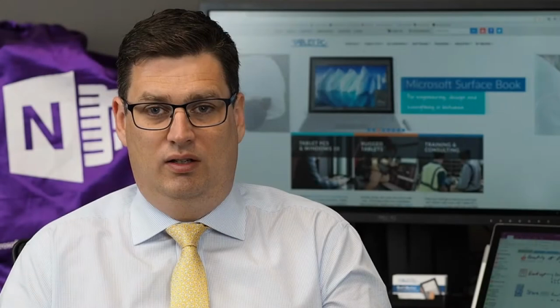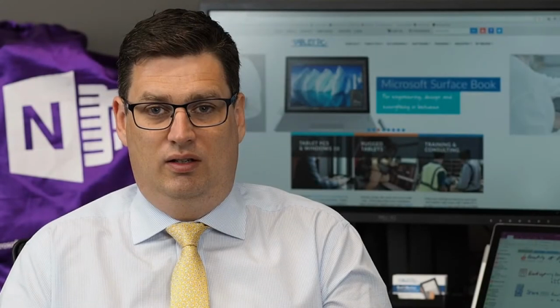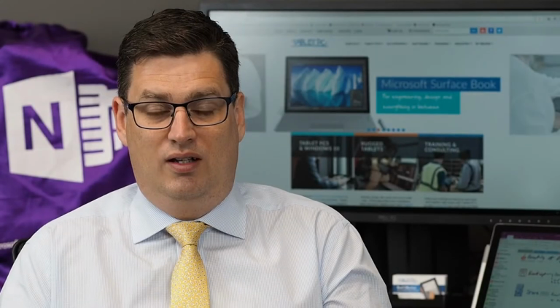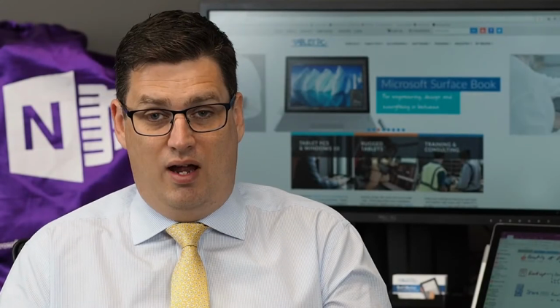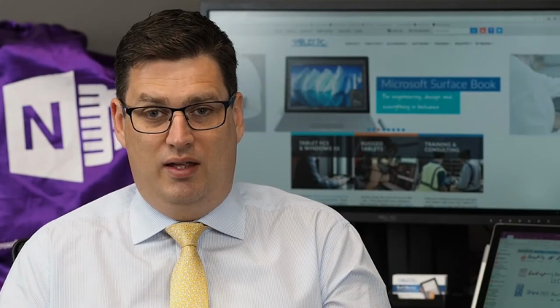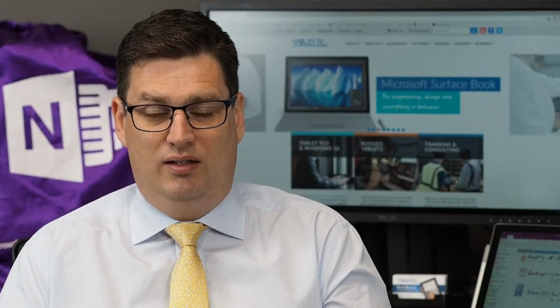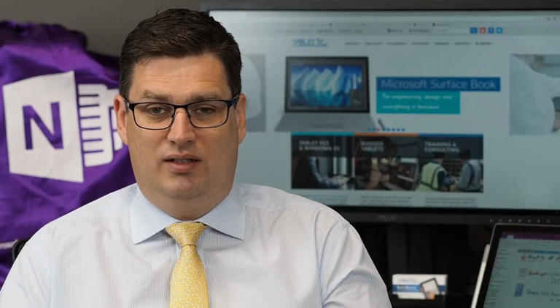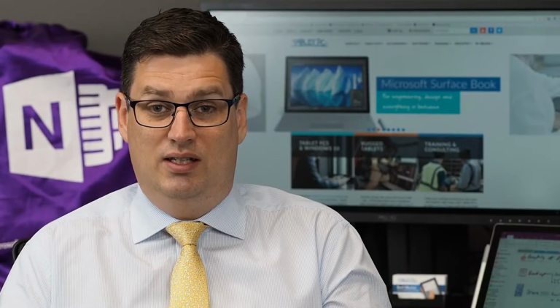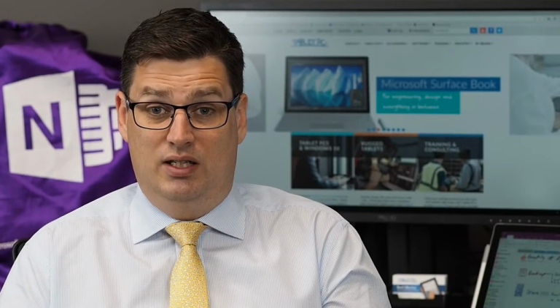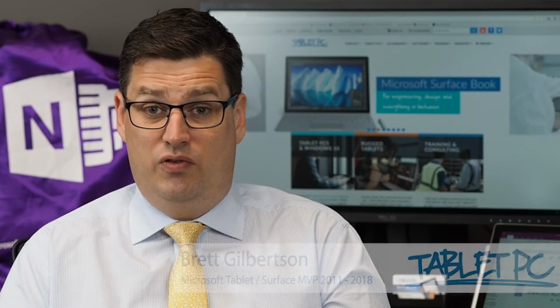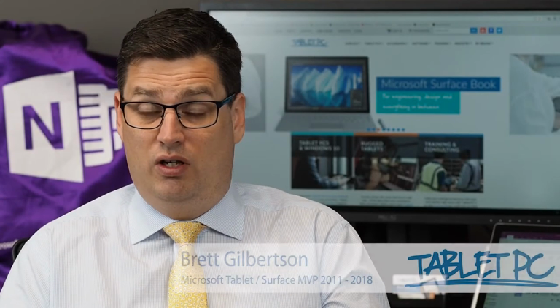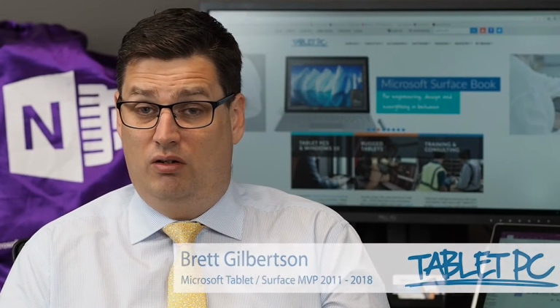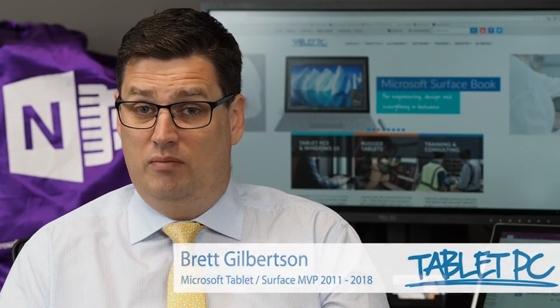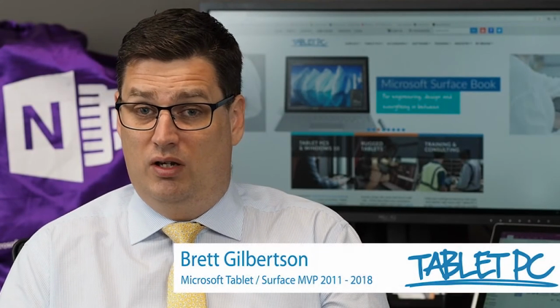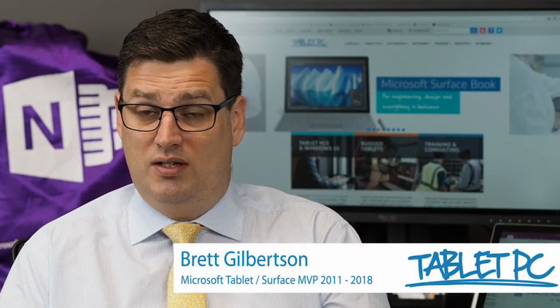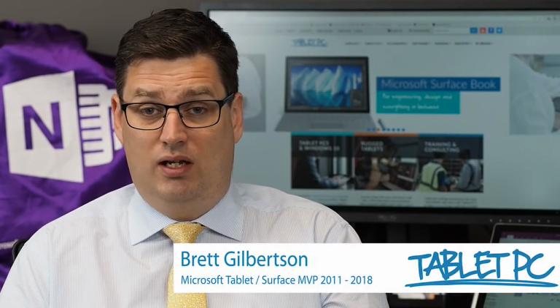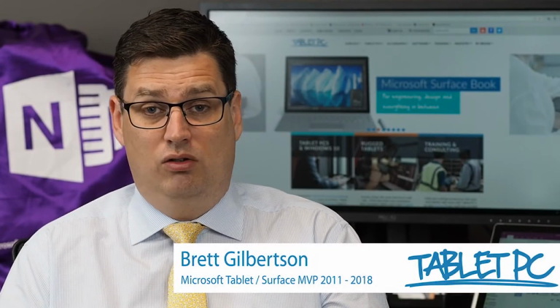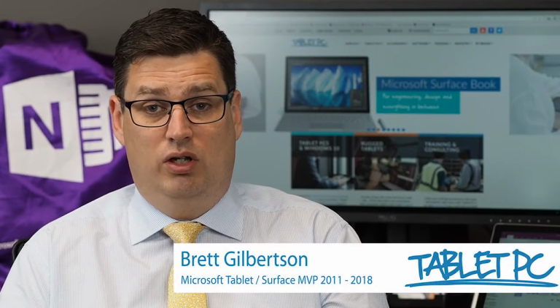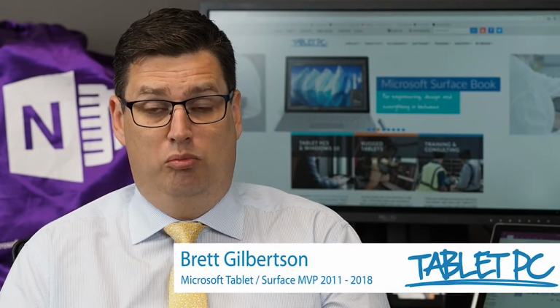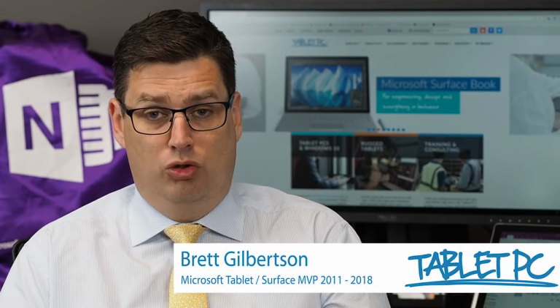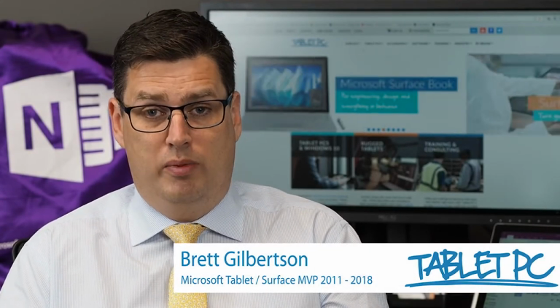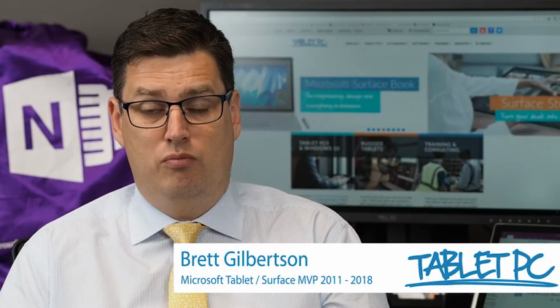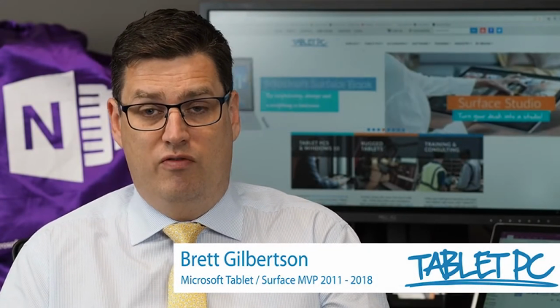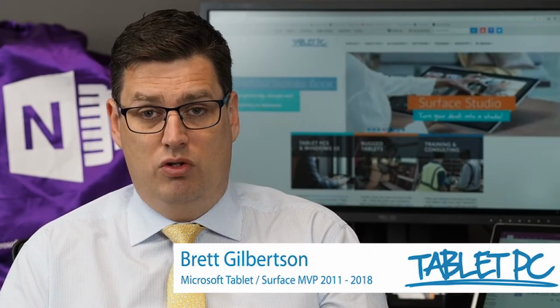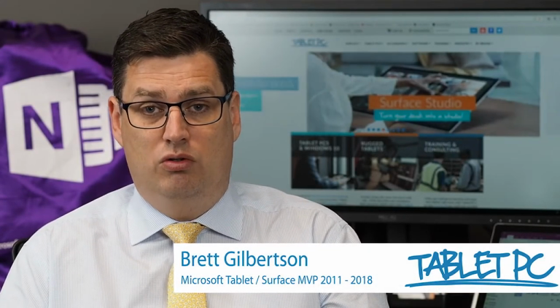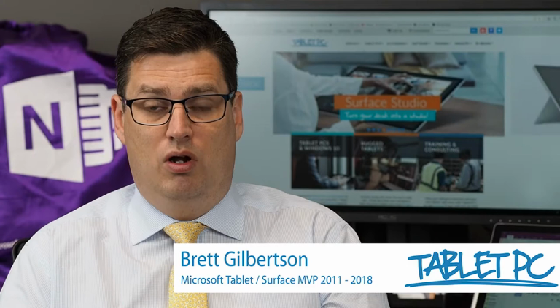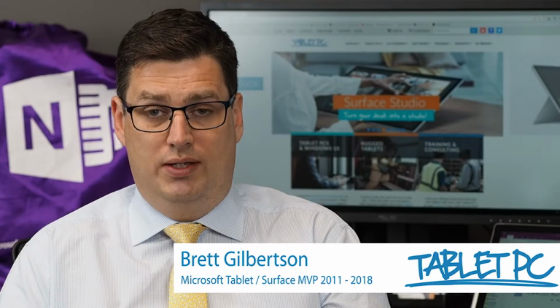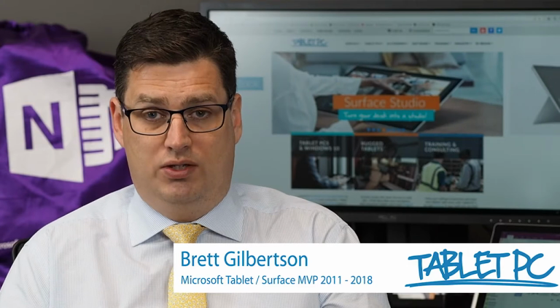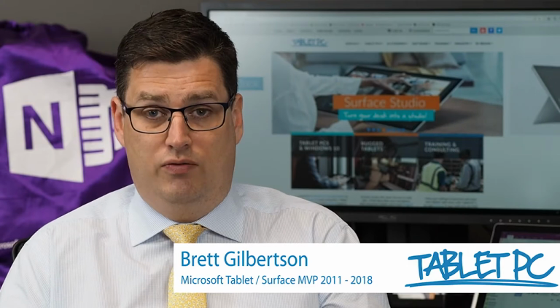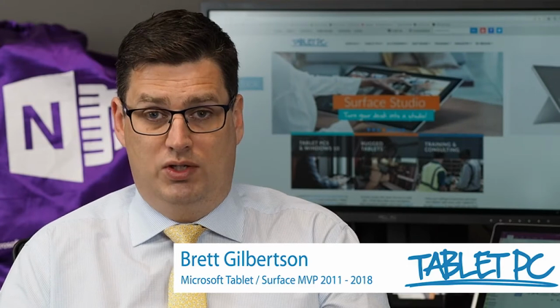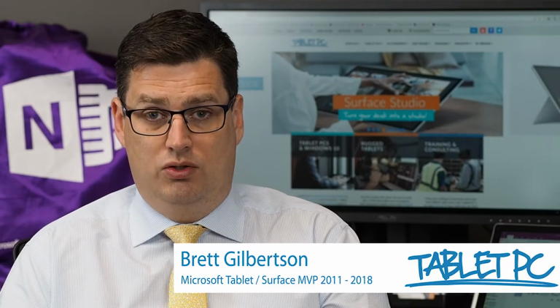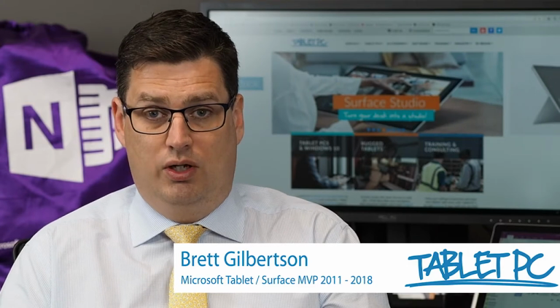Hi there. In this video I'm going to take a look at Bluebeam review on the Surface Studio.